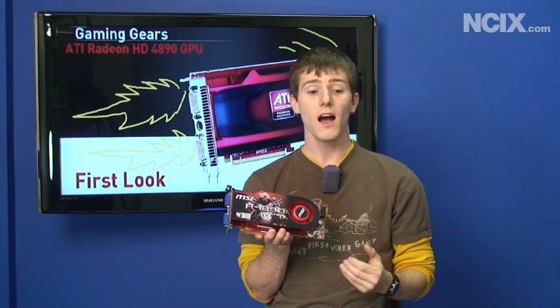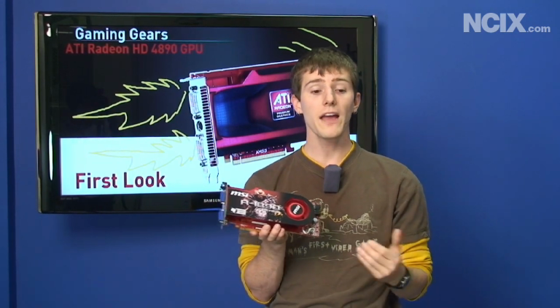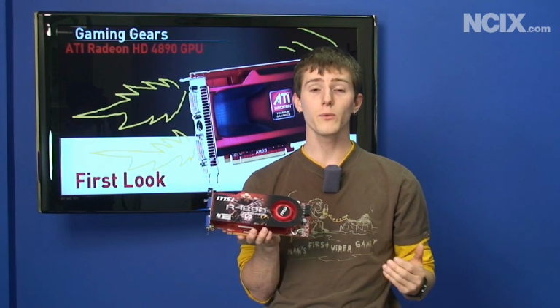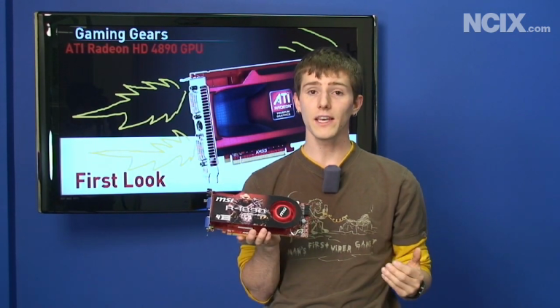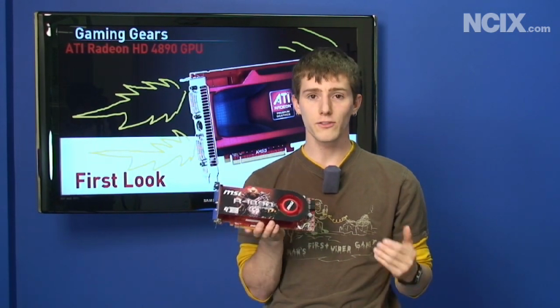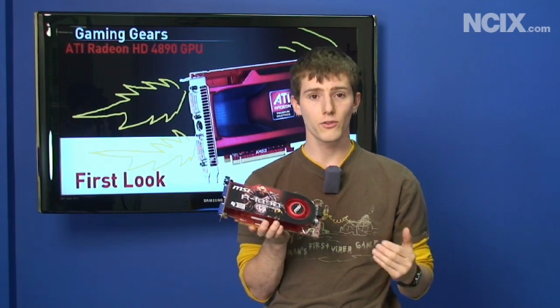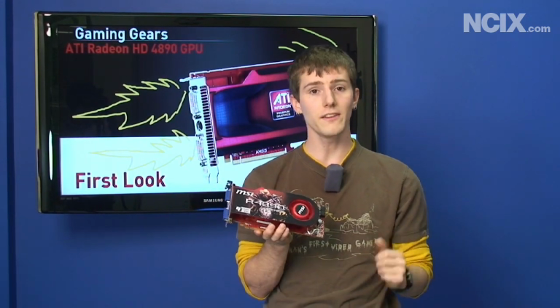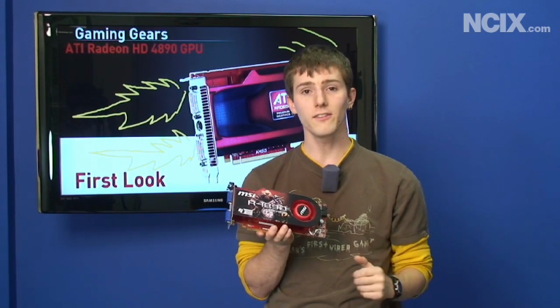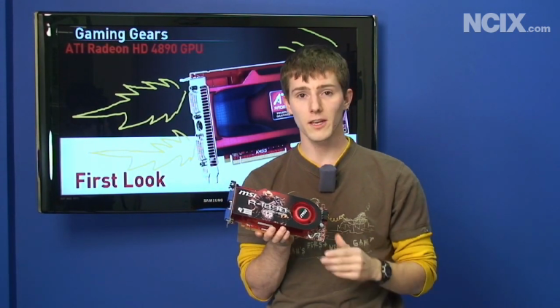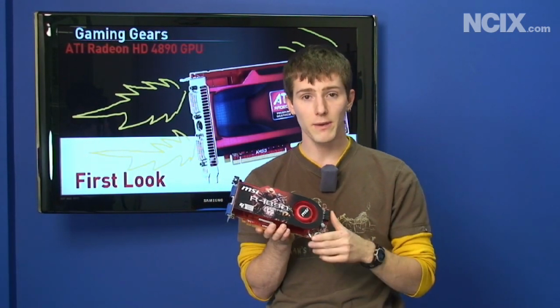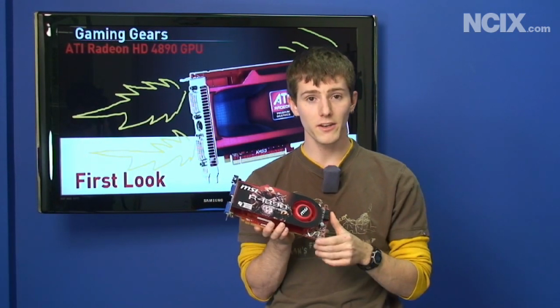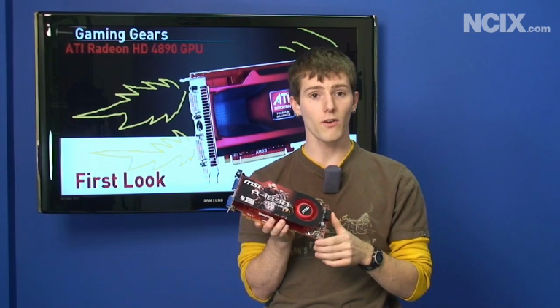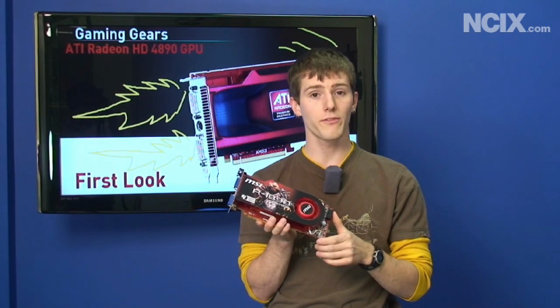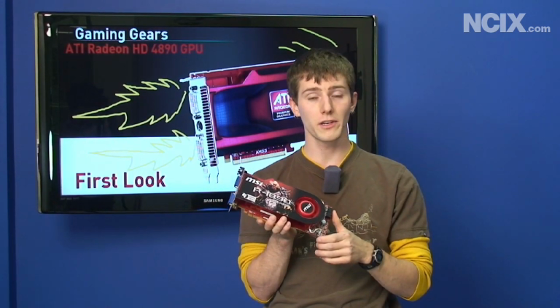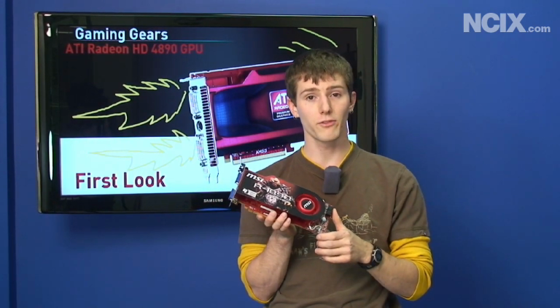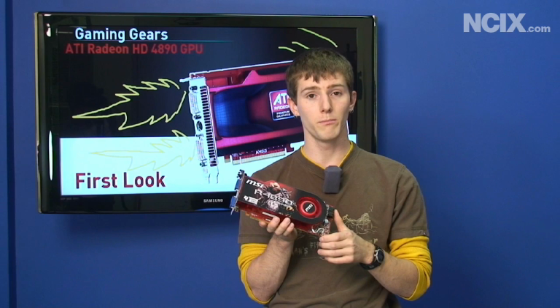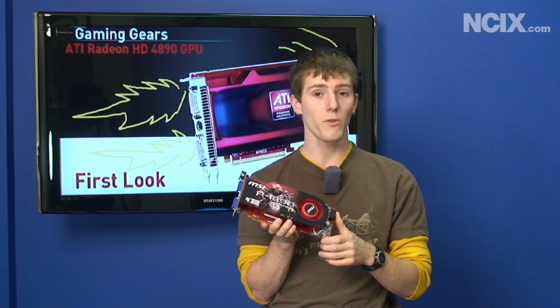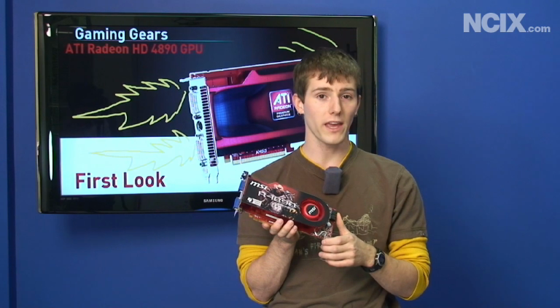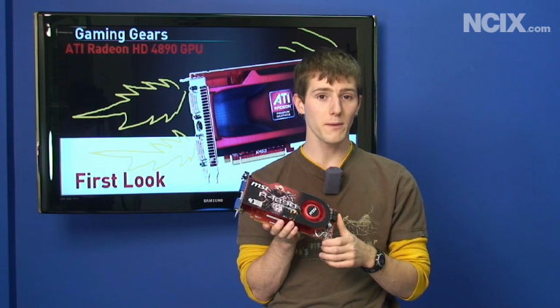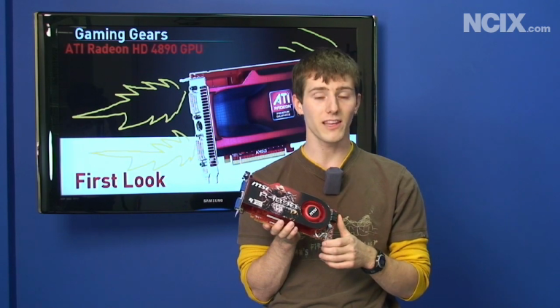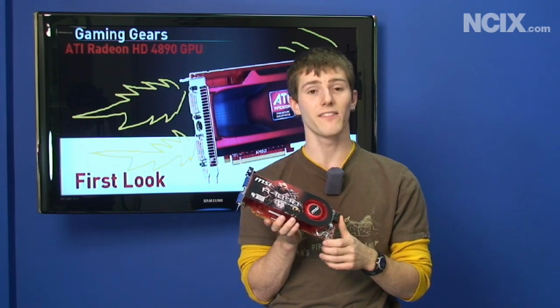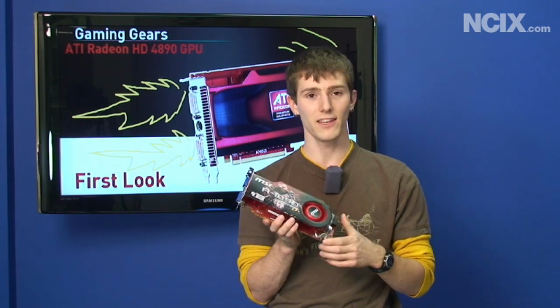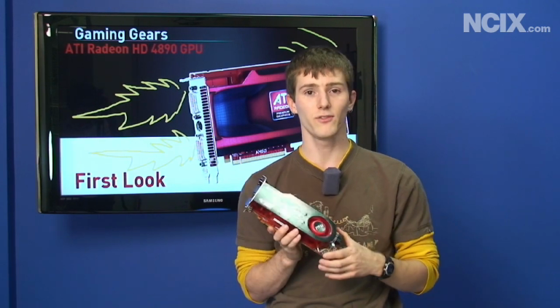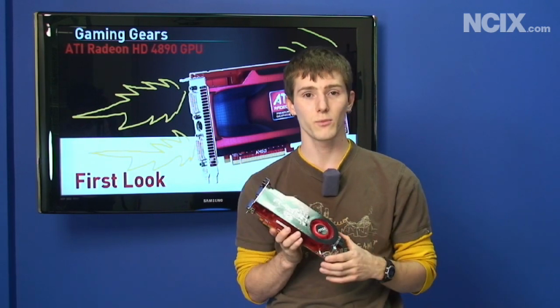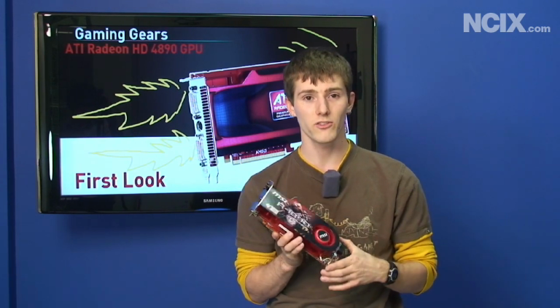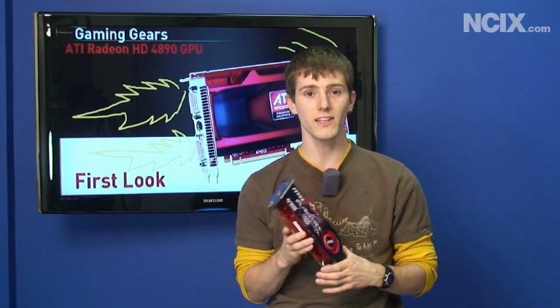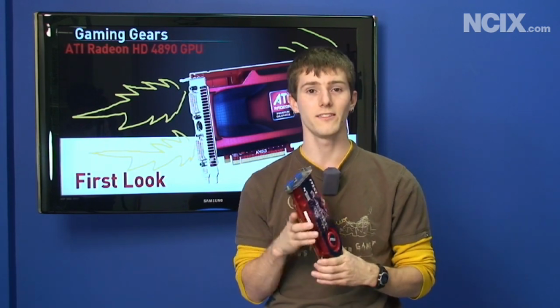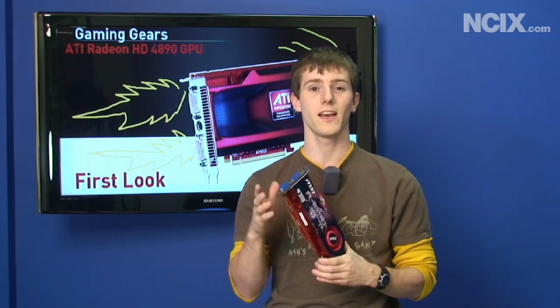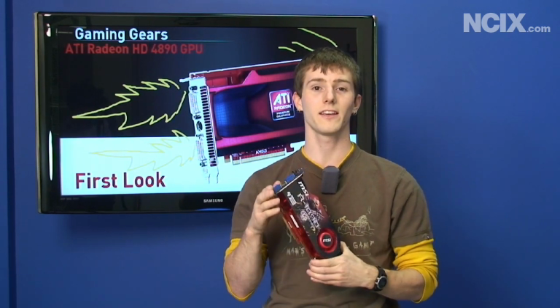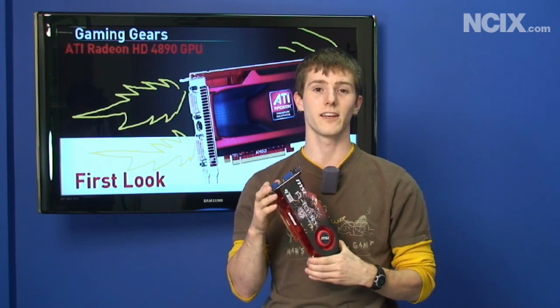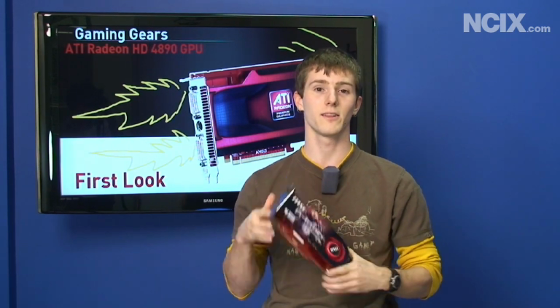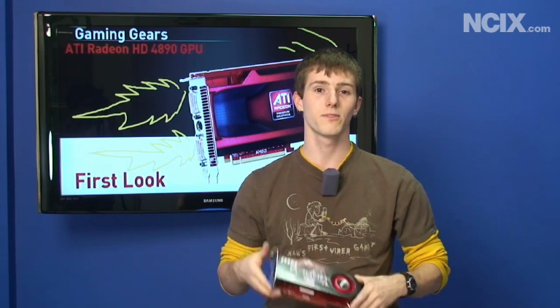Either way, it's great to see a competitive offering from both camps. Thank you for watching NCIX Tech Tips.